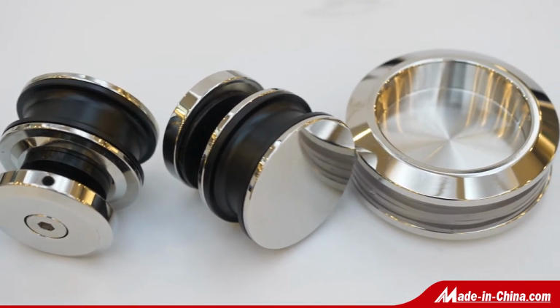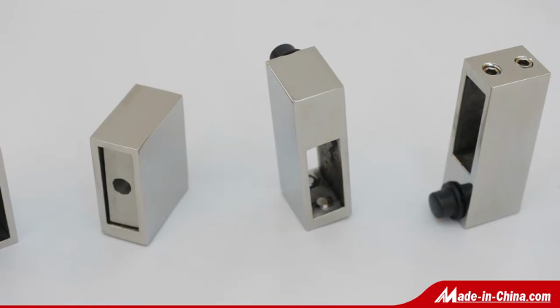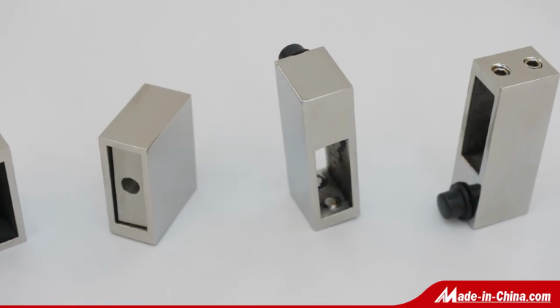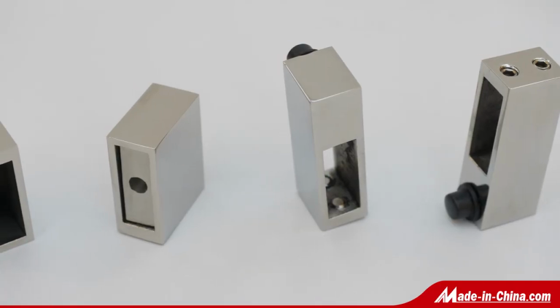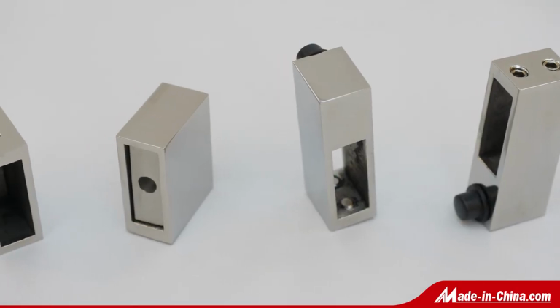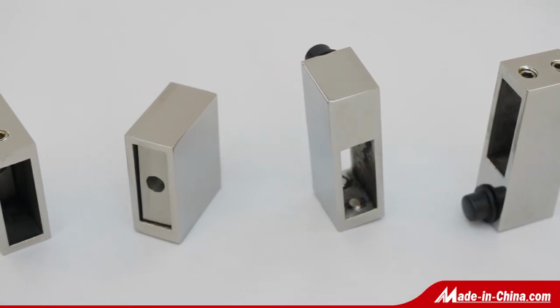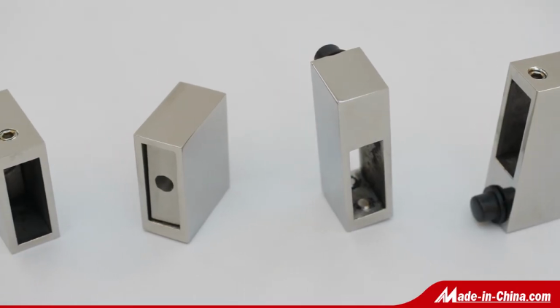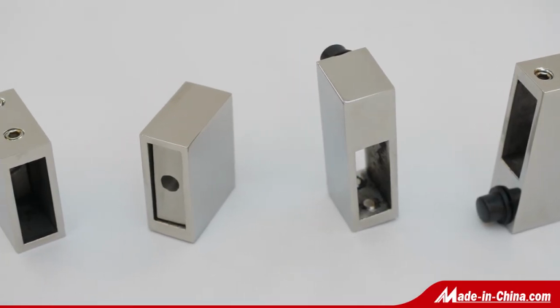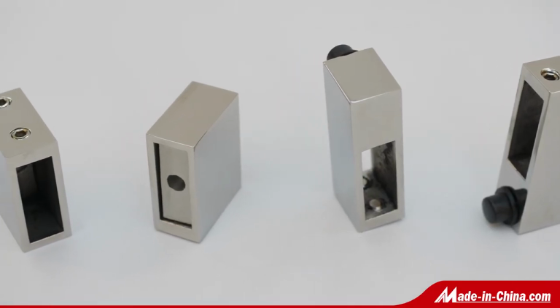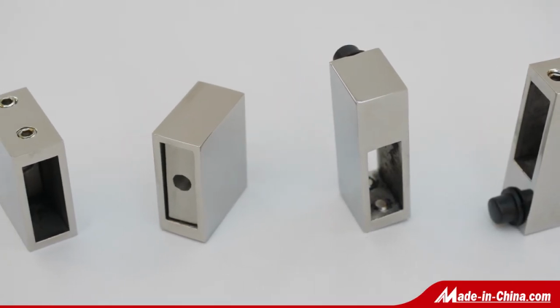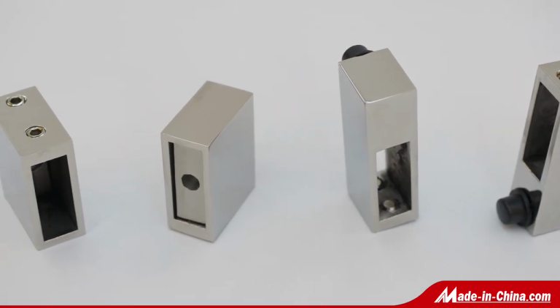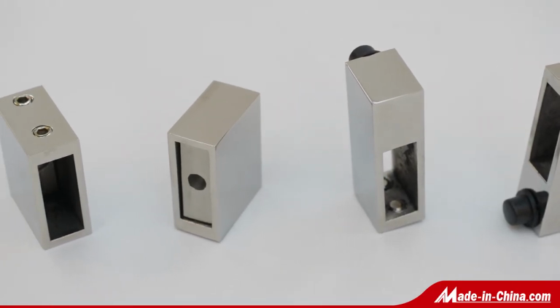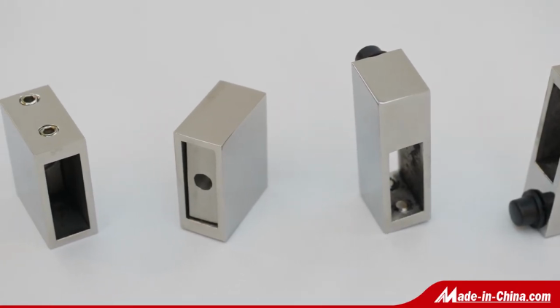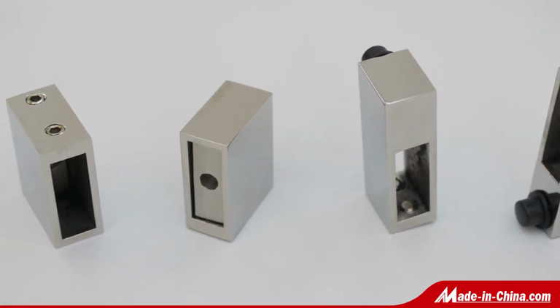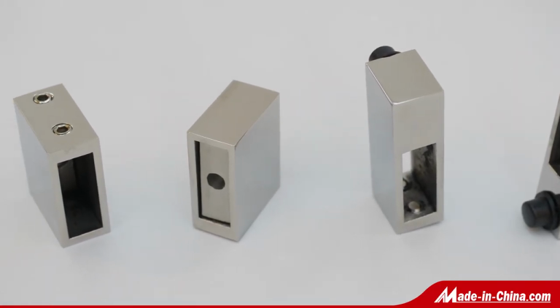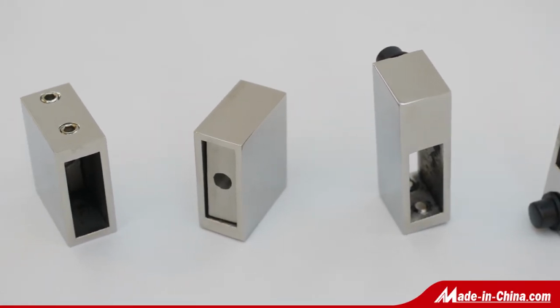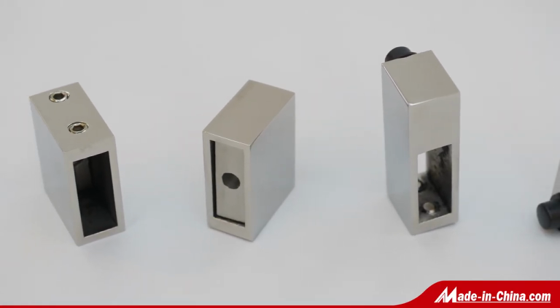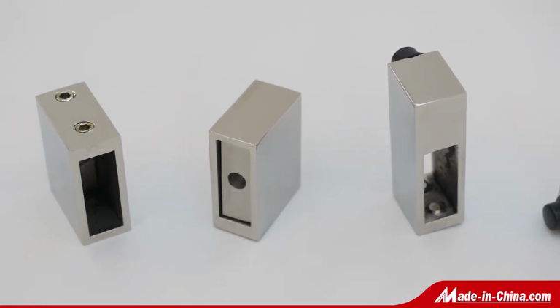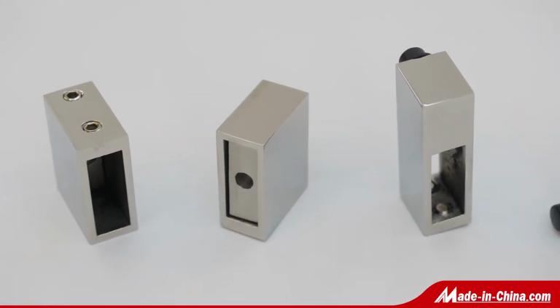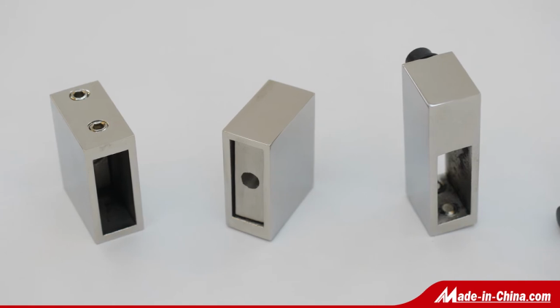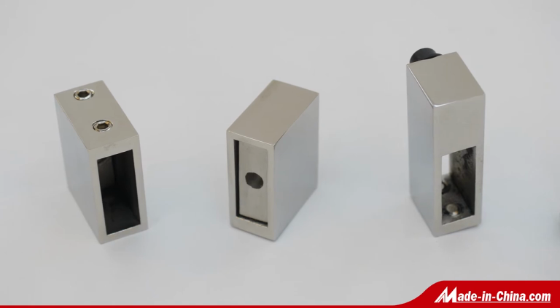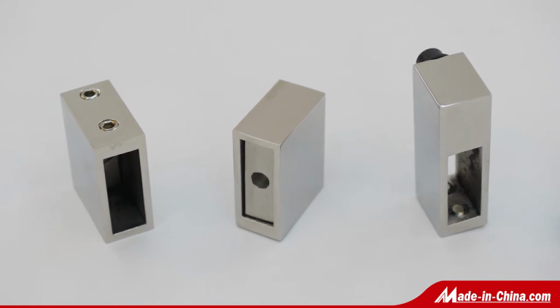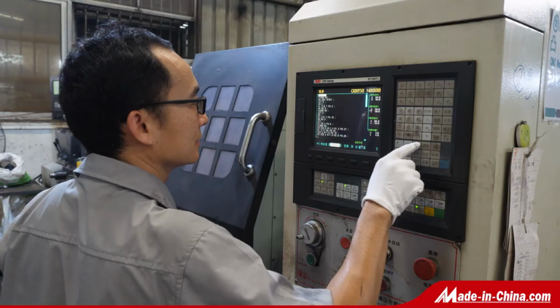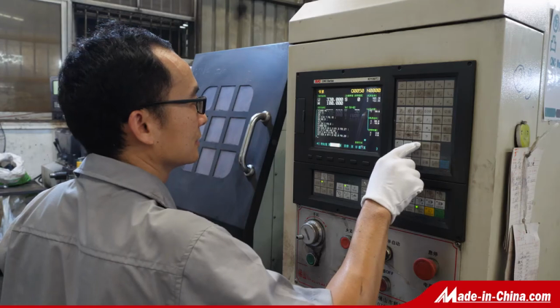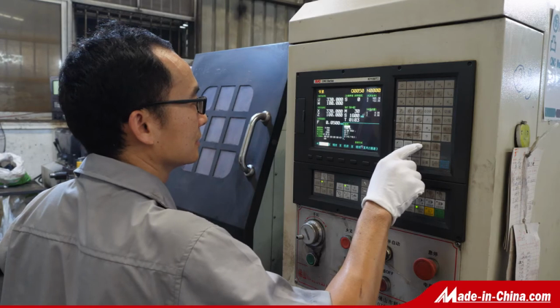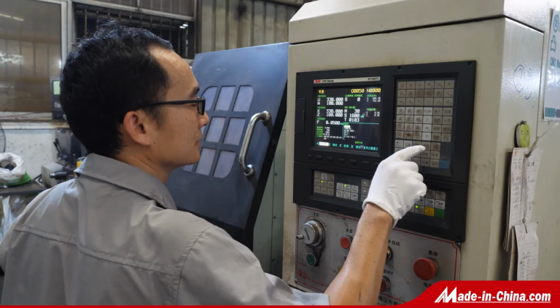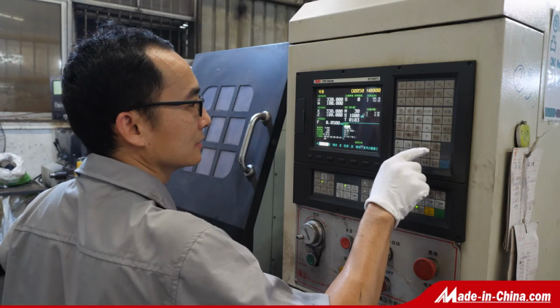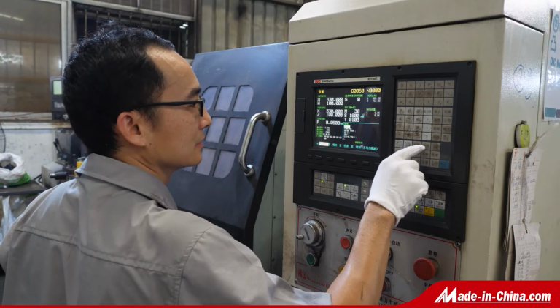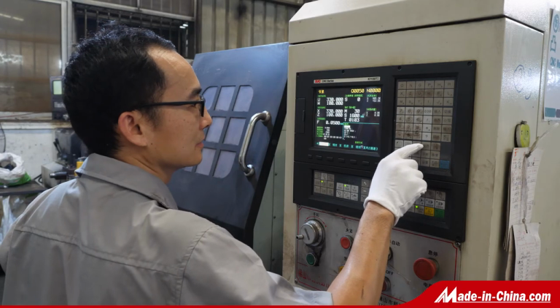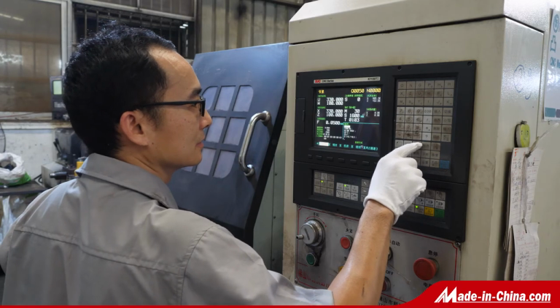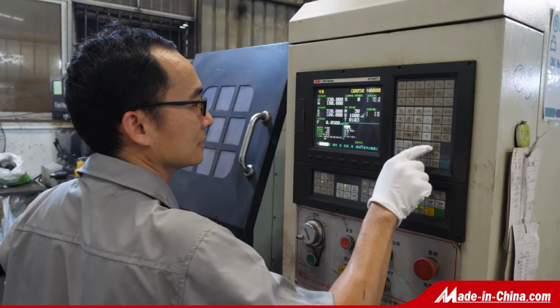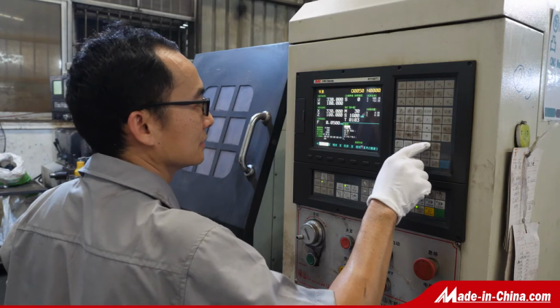The fitting can match 30 by 10, 12, and 25mm stainless steel pipe to use.